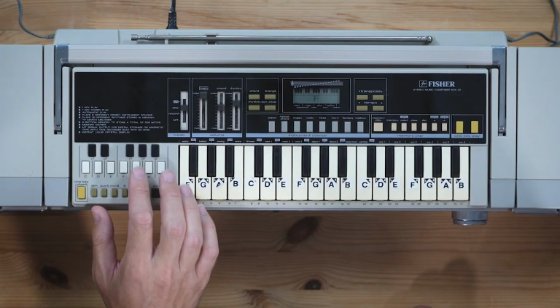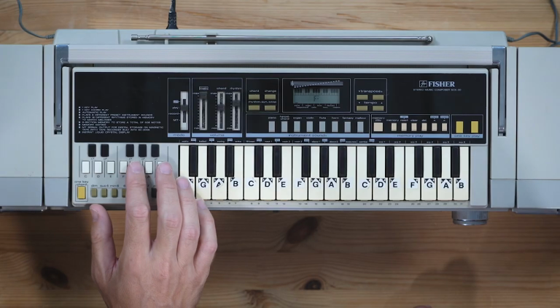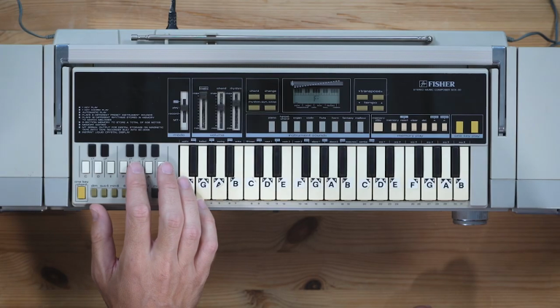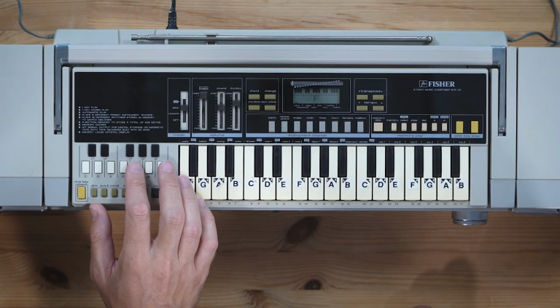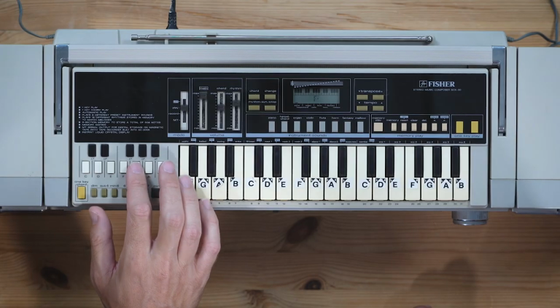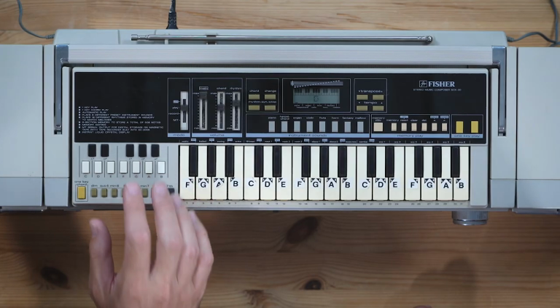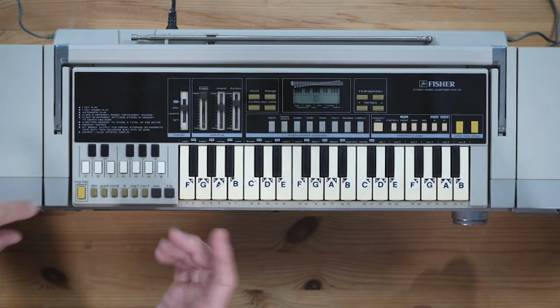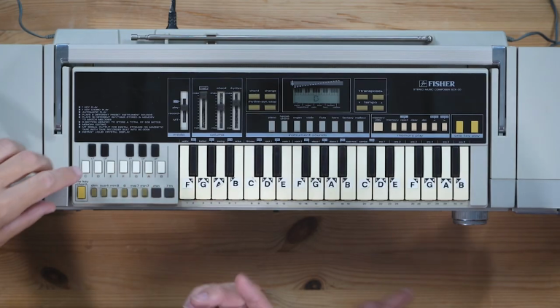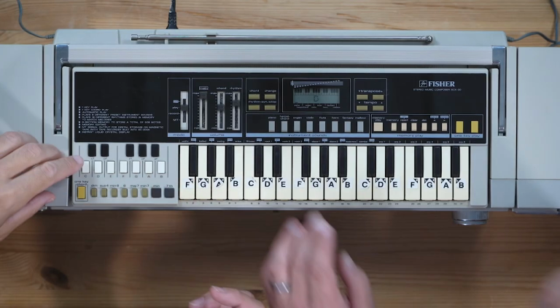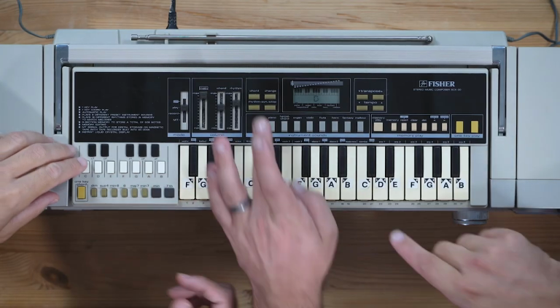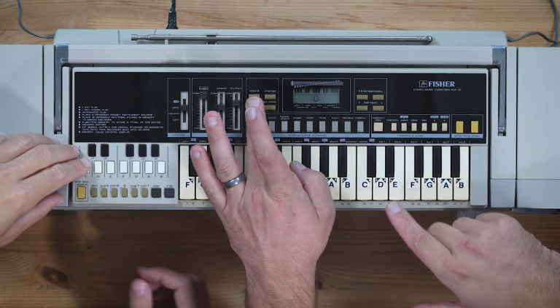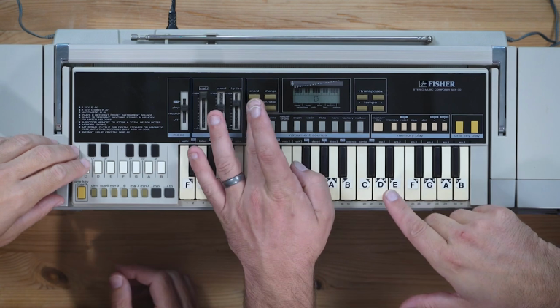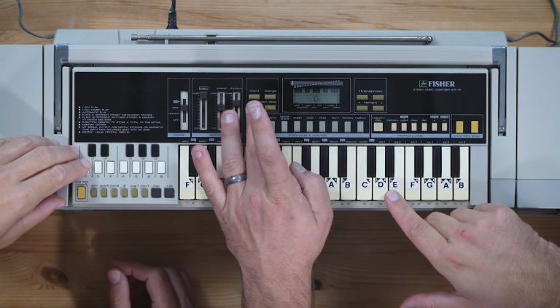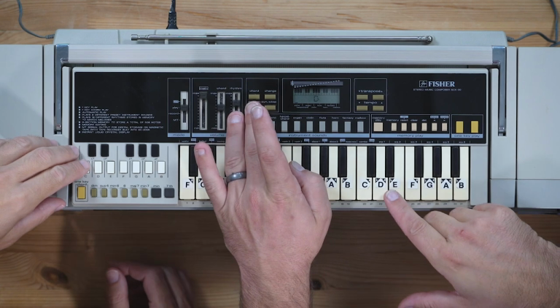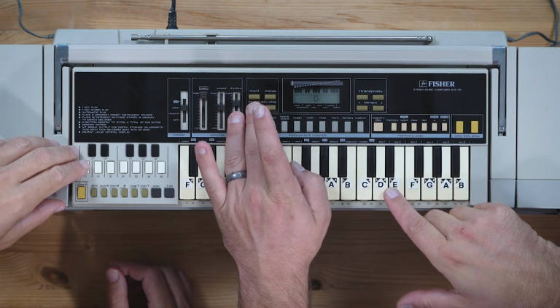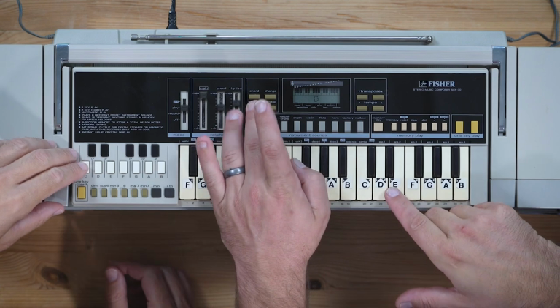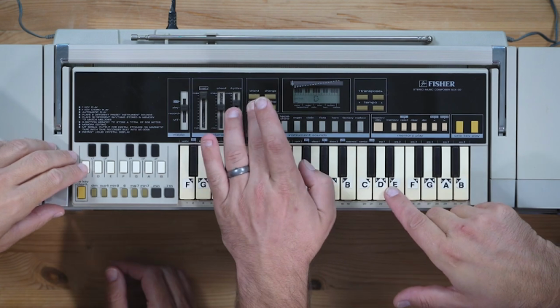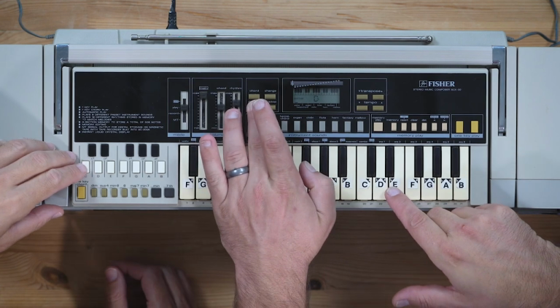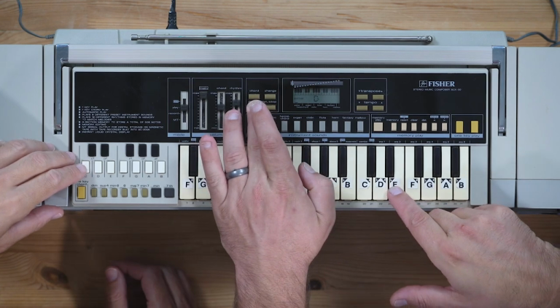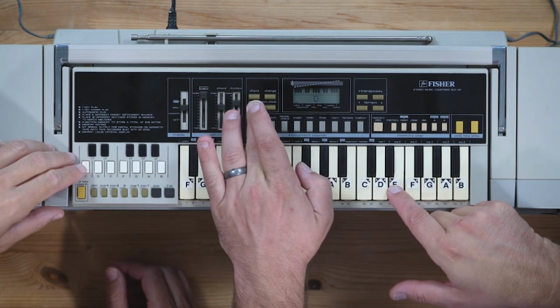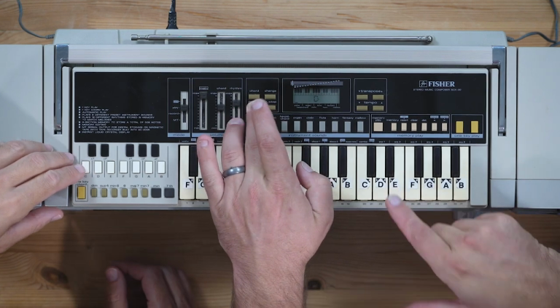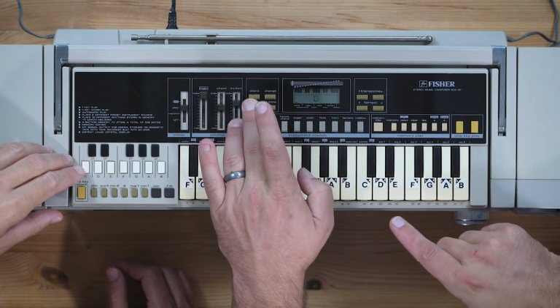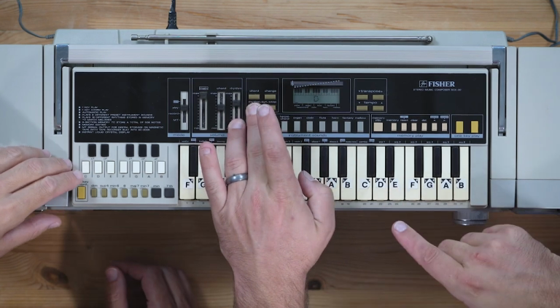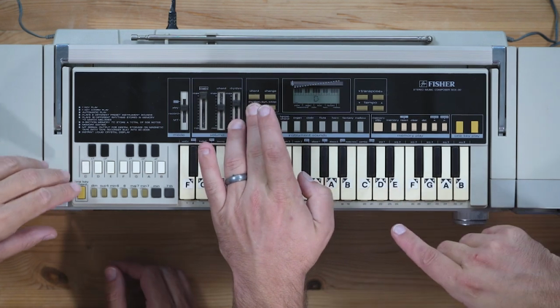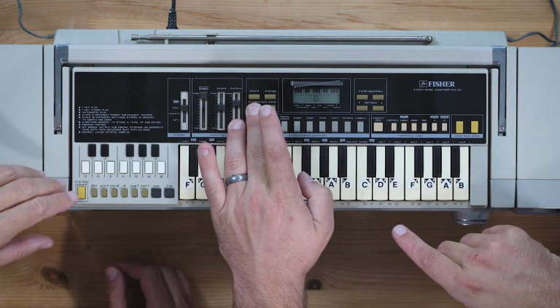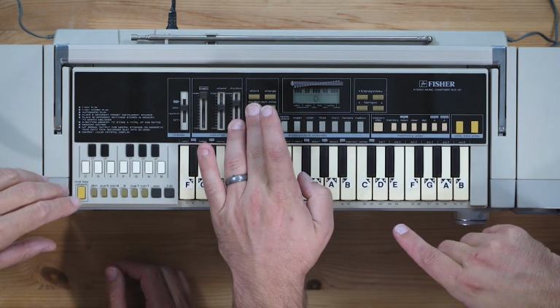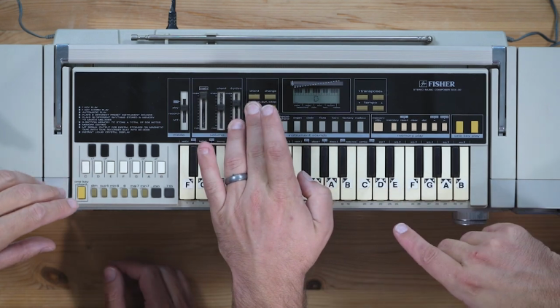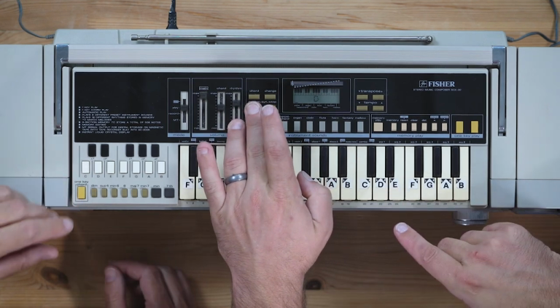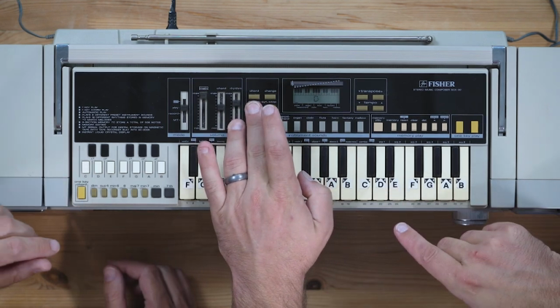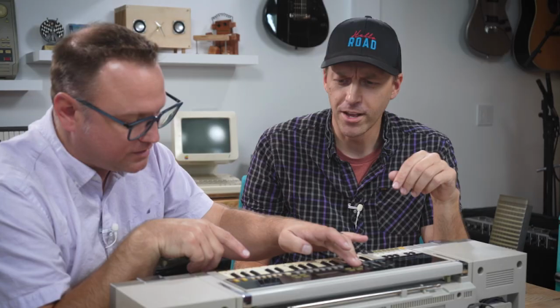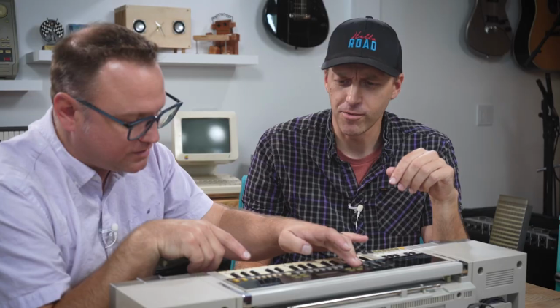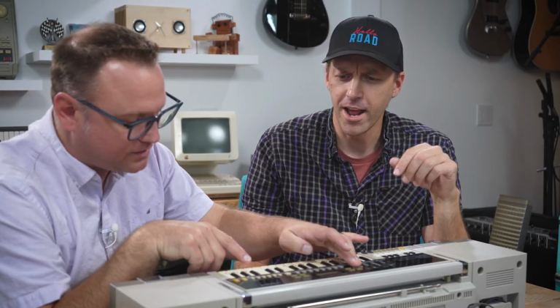ARP 2? I don't know what it is. I've got to check out ARP 2. Oh, that's rad.